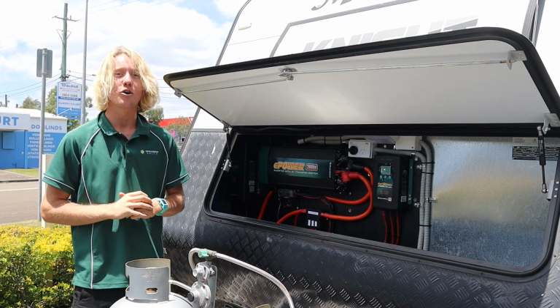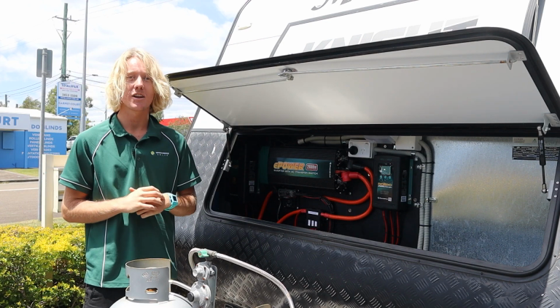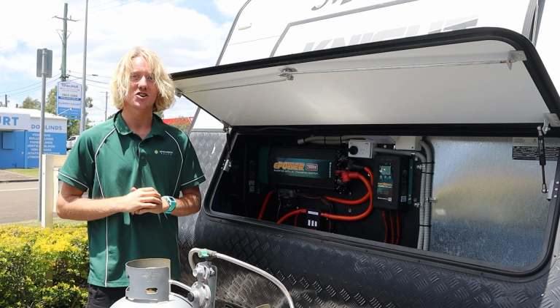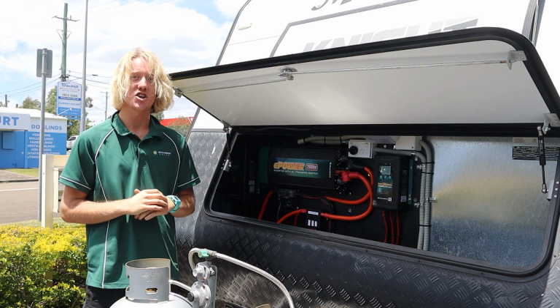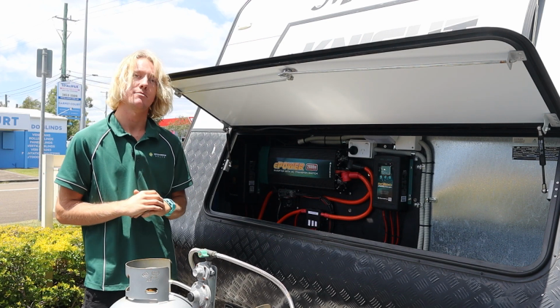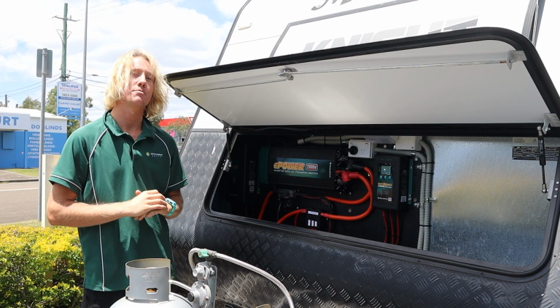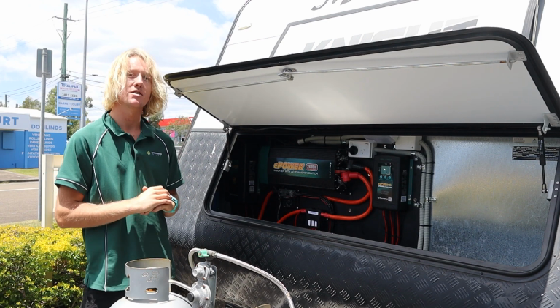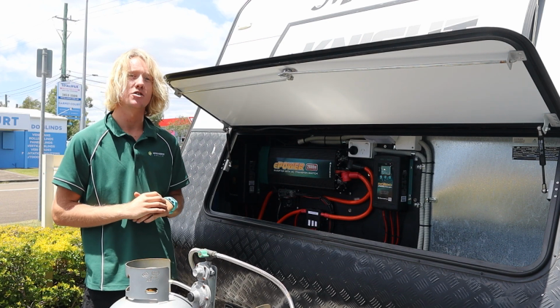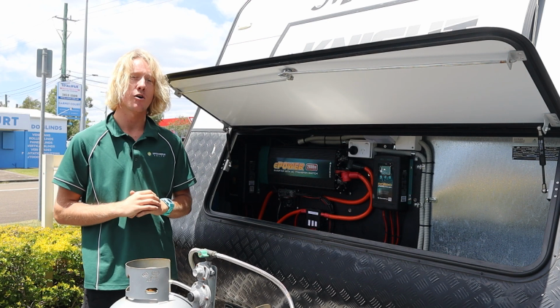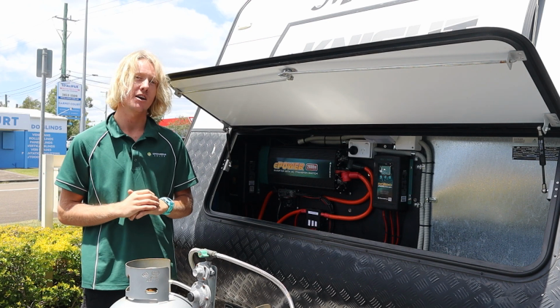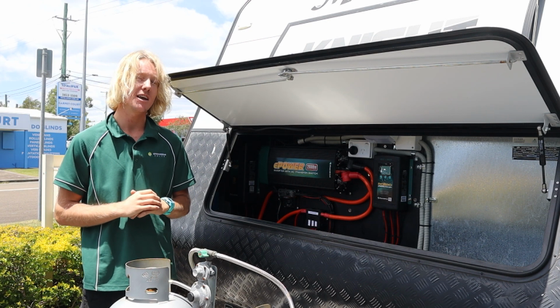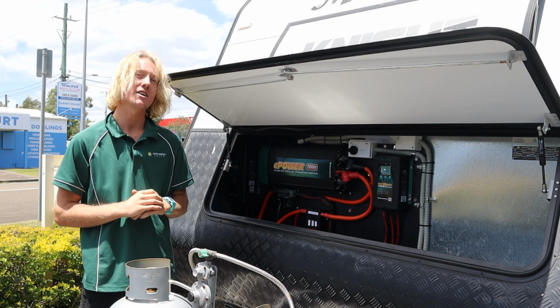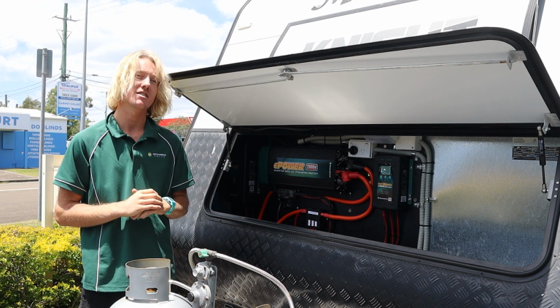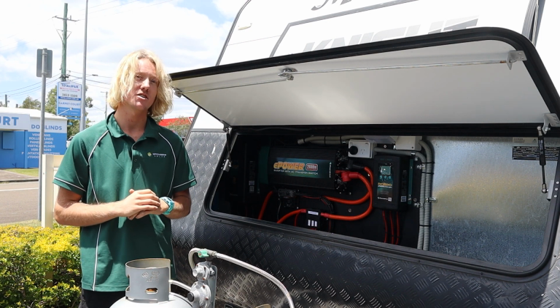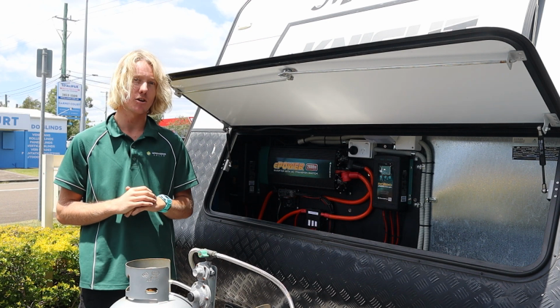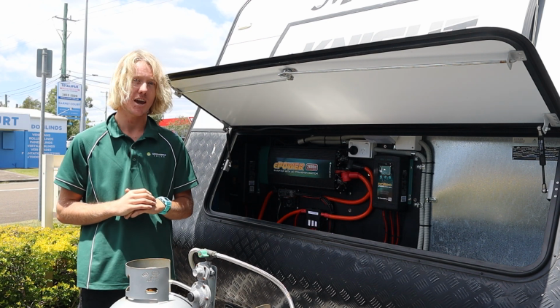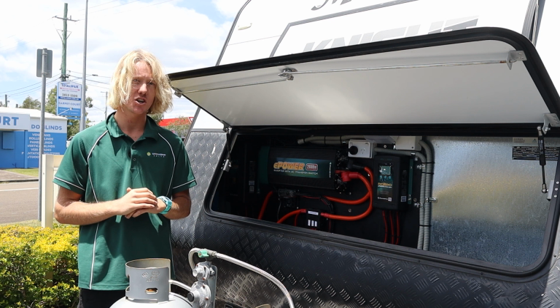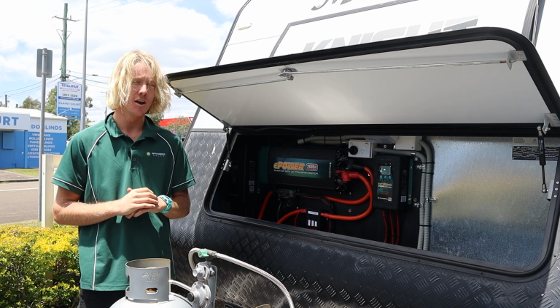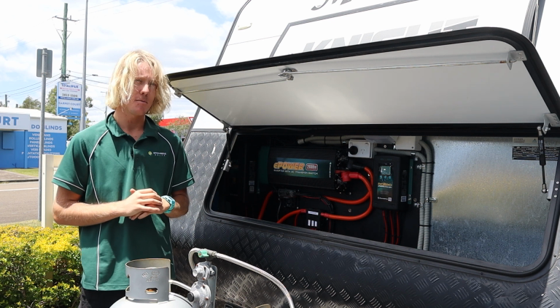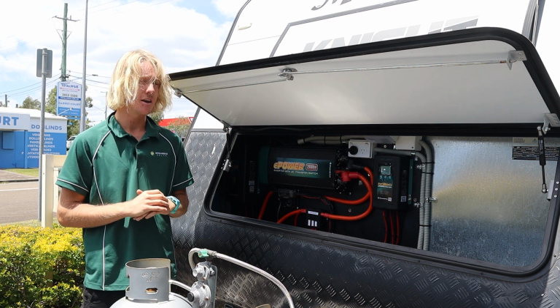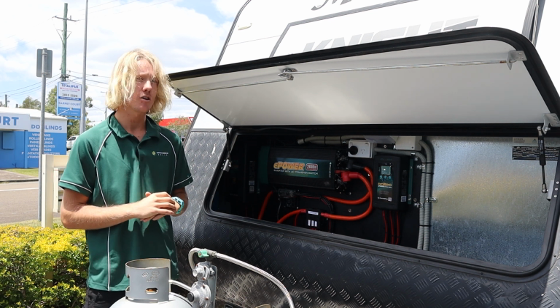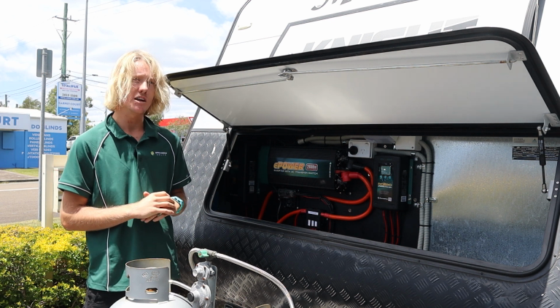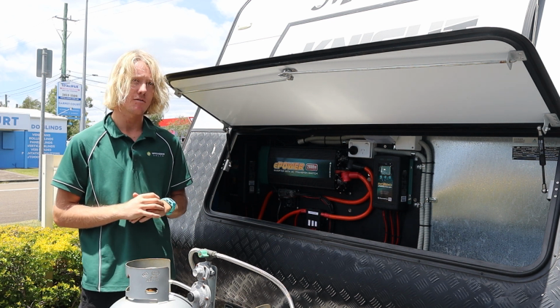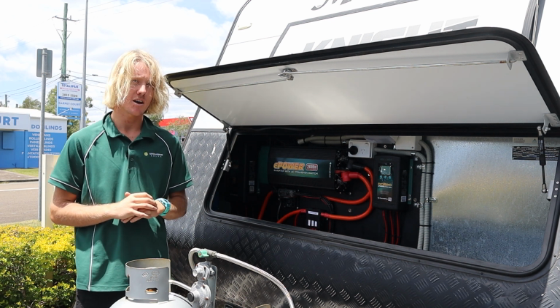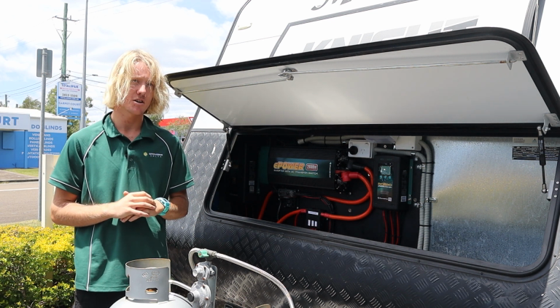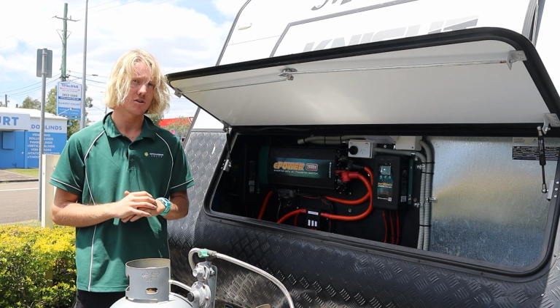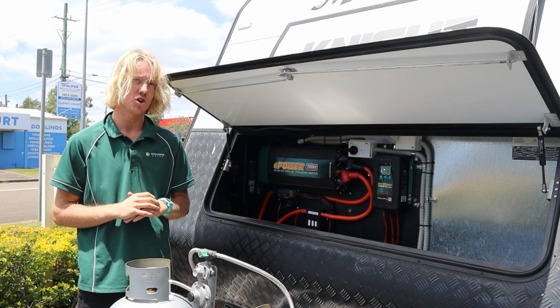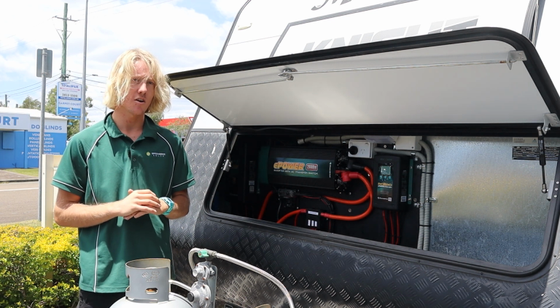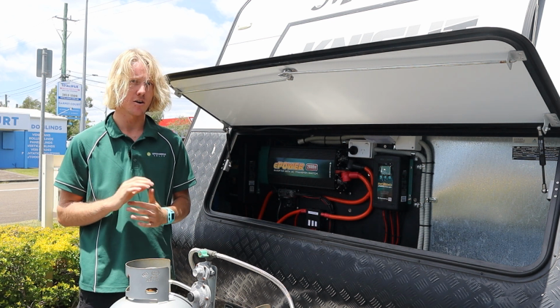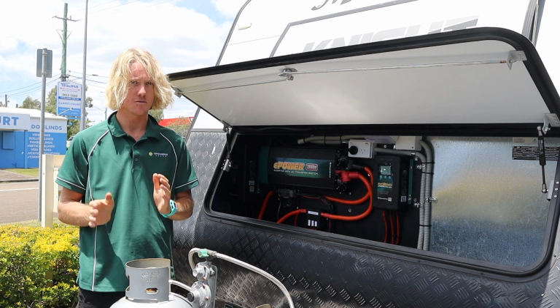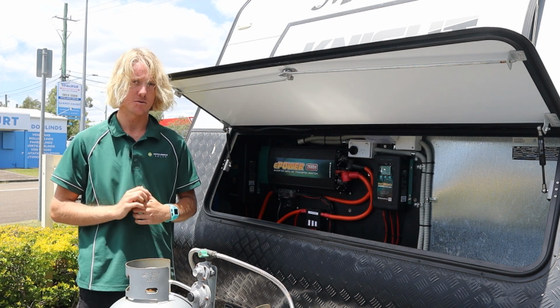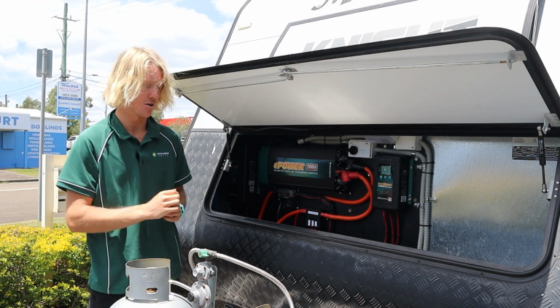Our auto electrician James has placed the fuse block in an easily accessible location, making it a lot easier for the customer to try and diagnose faults himself.